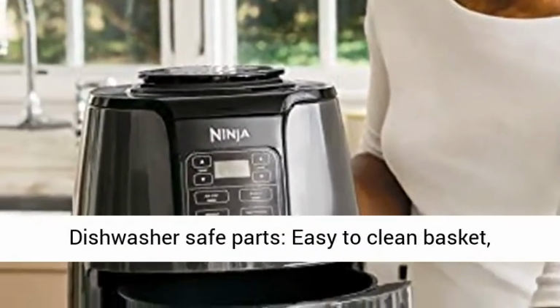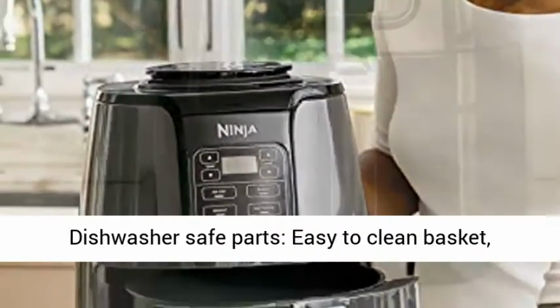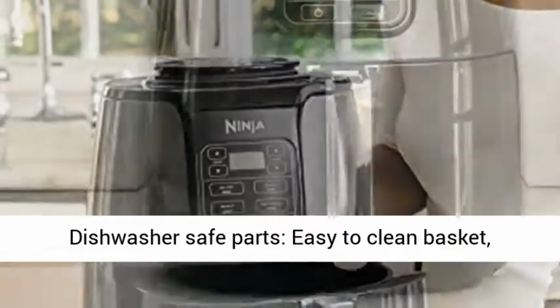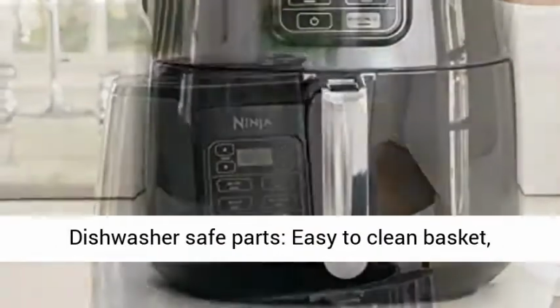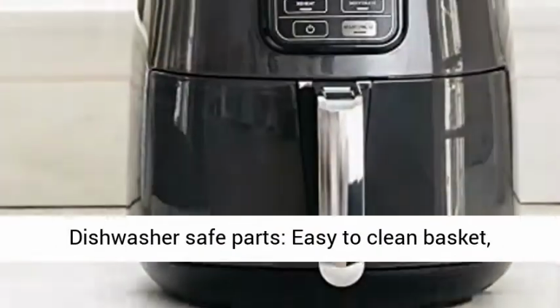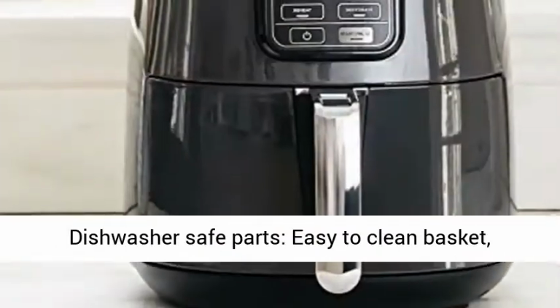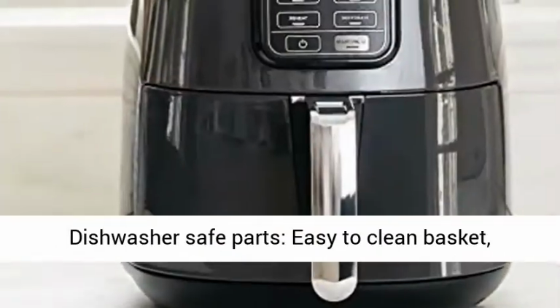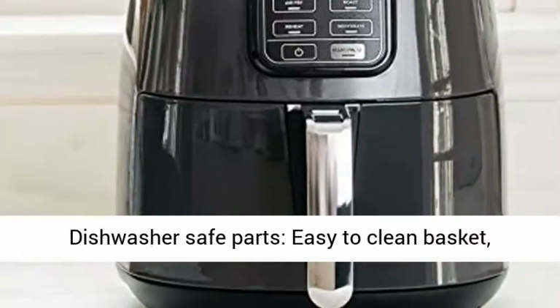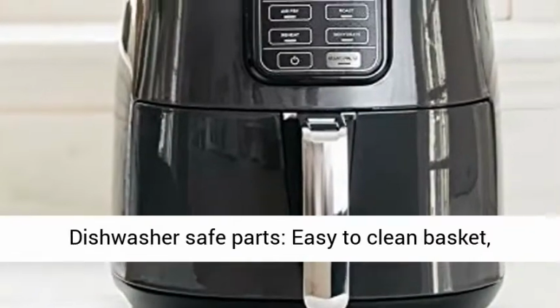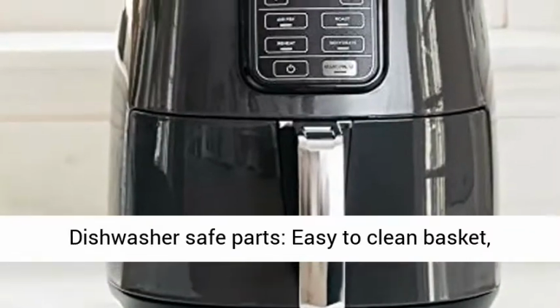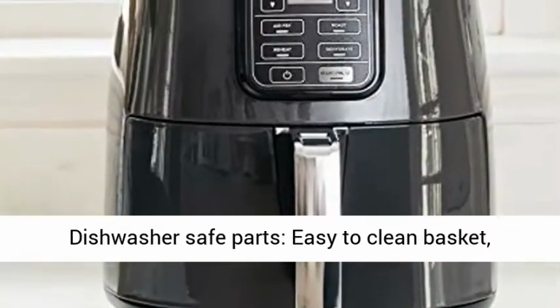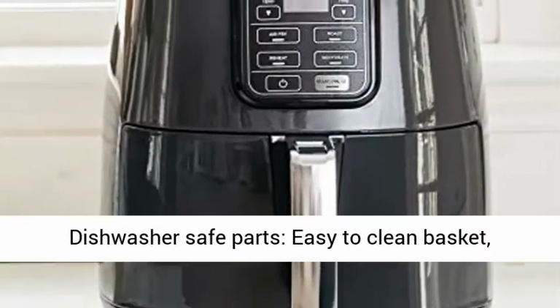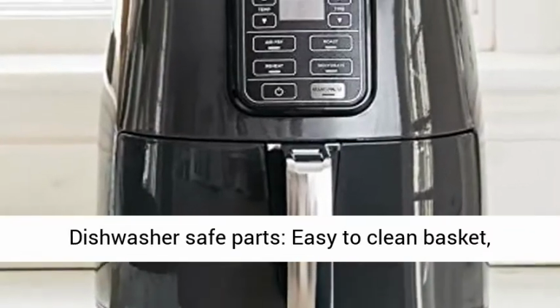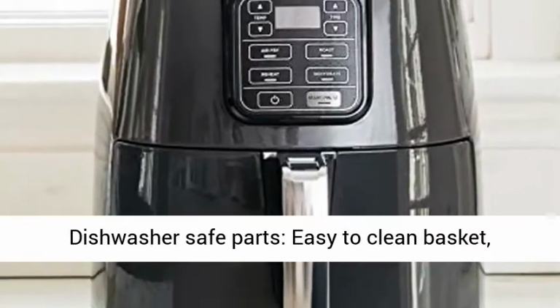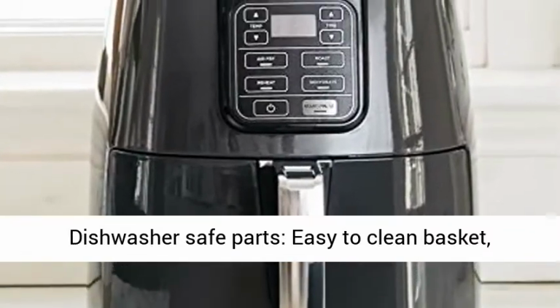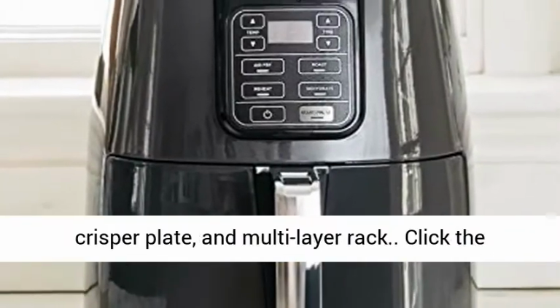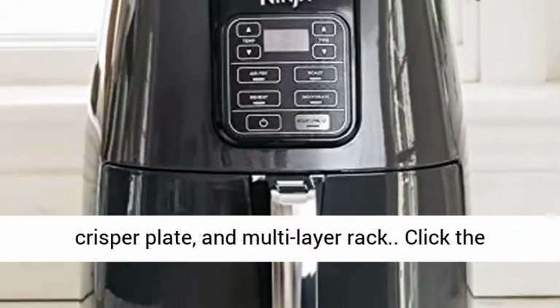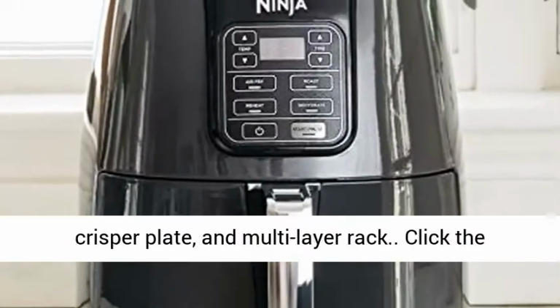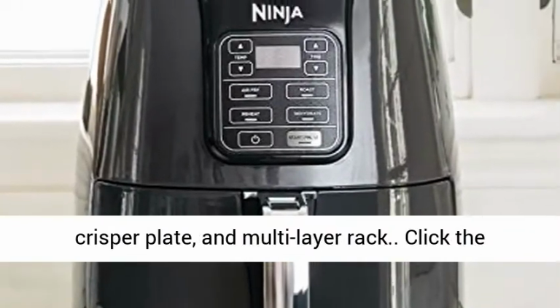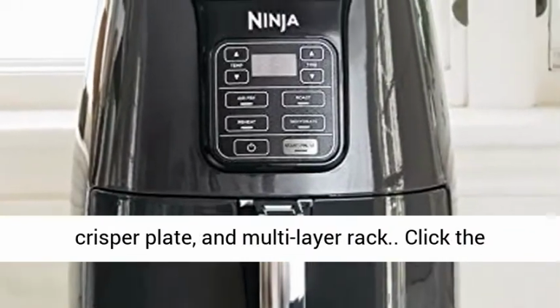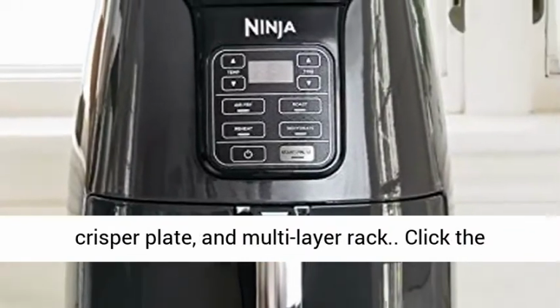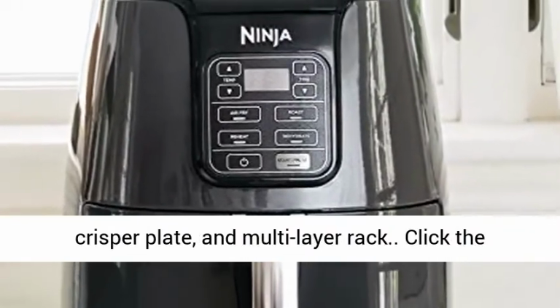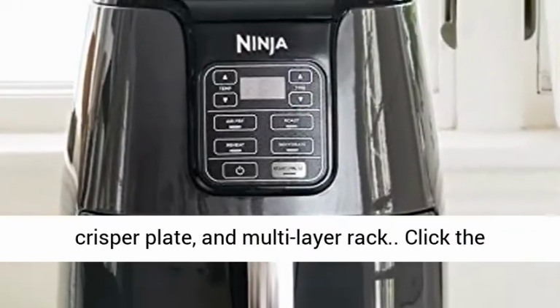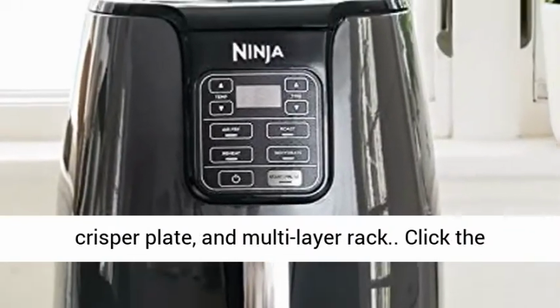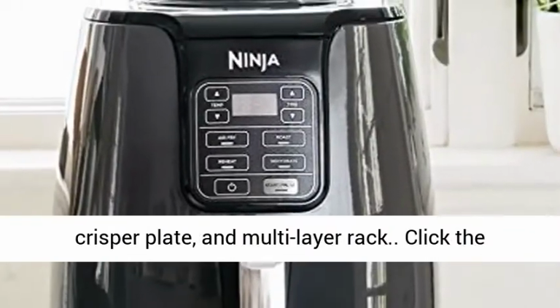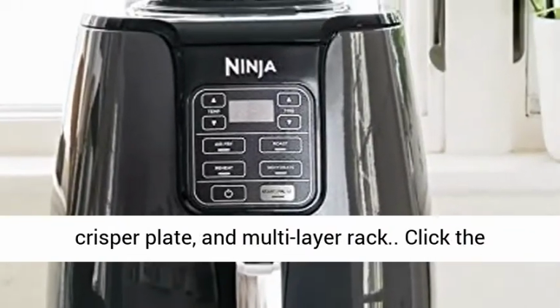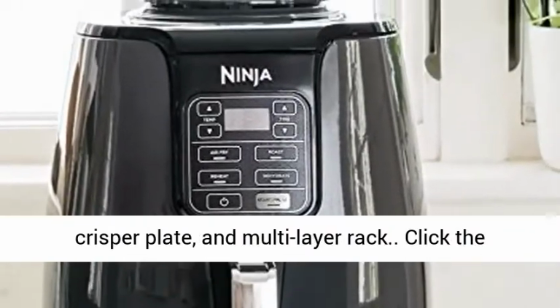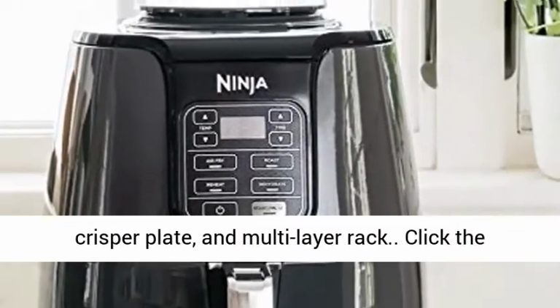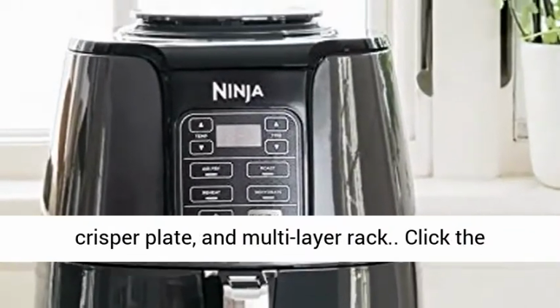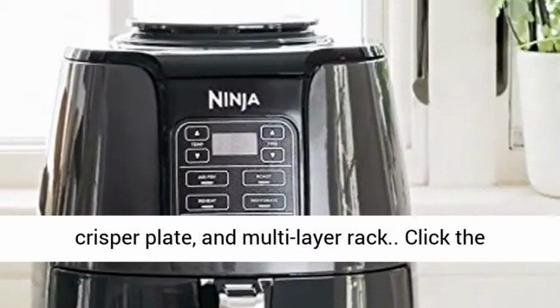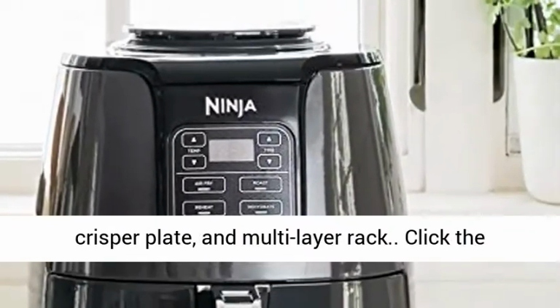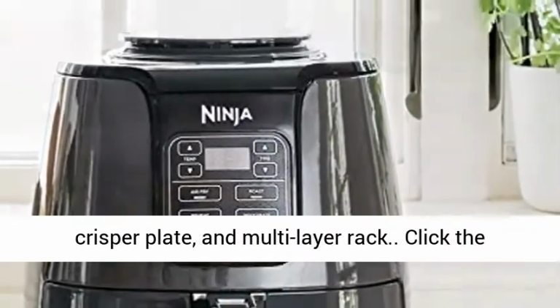Dishwasher safe parts — easy to clean basket, crisper plate, and multi-layer rack.